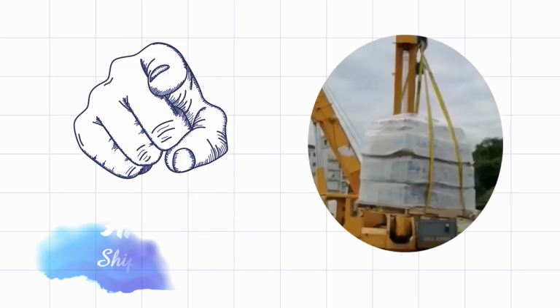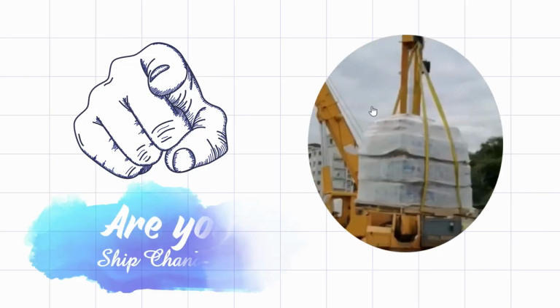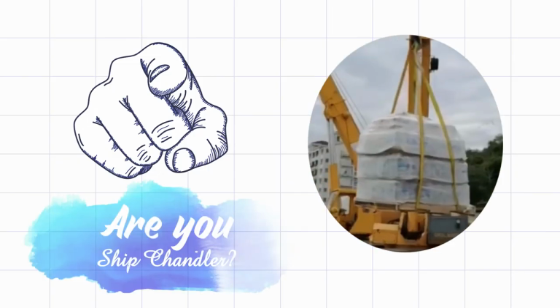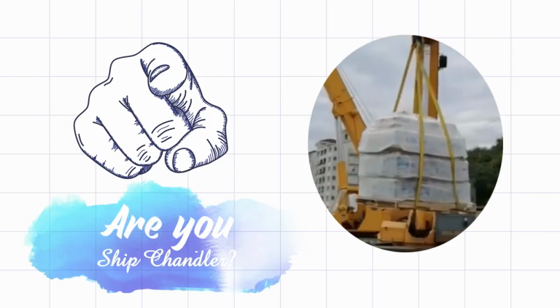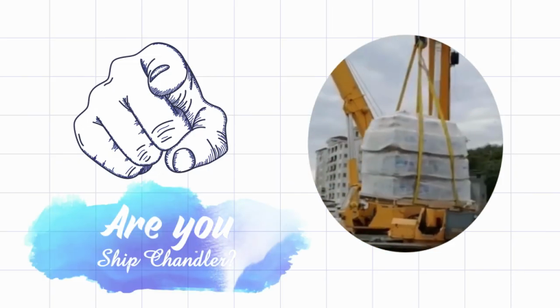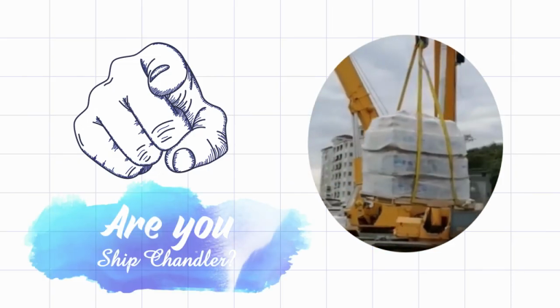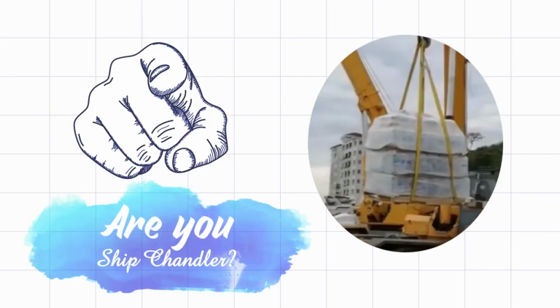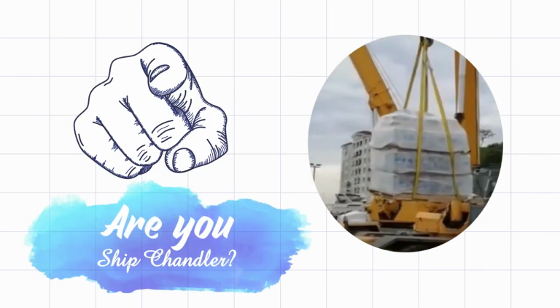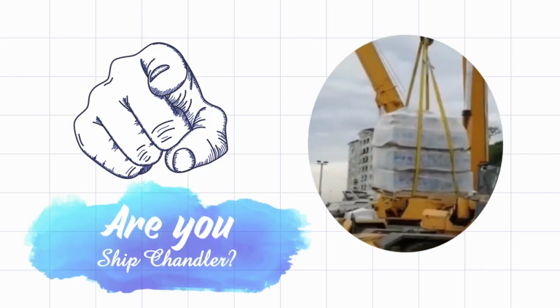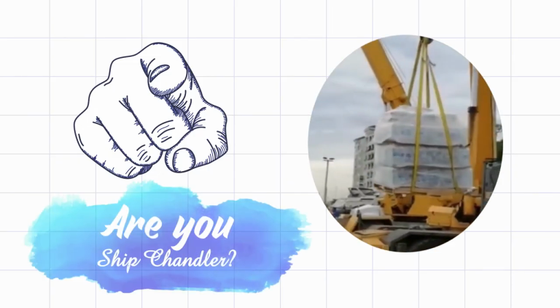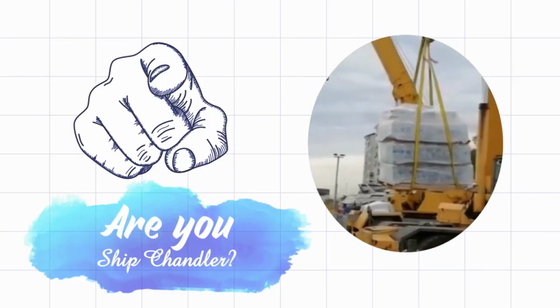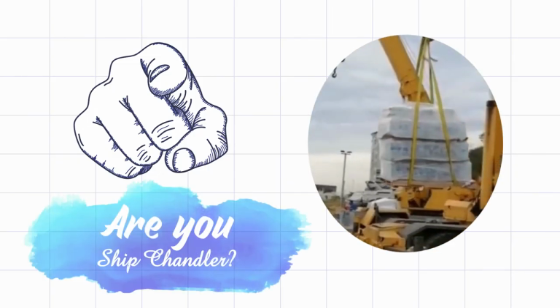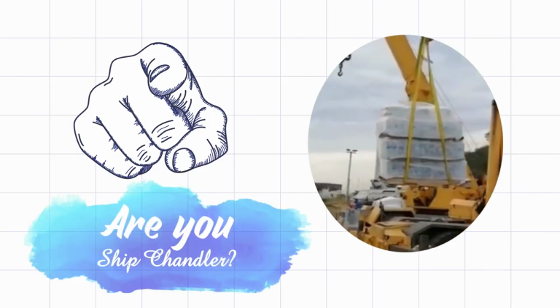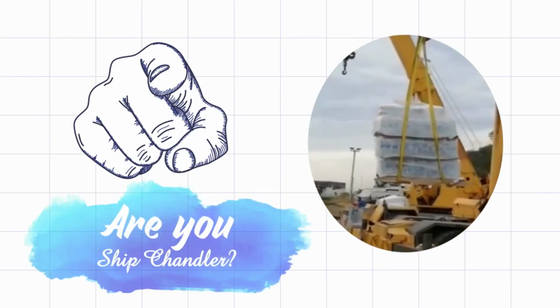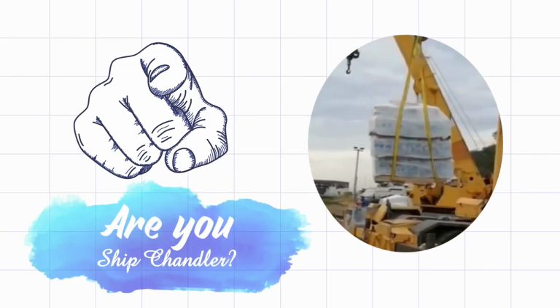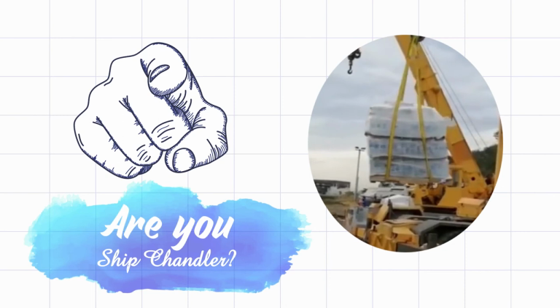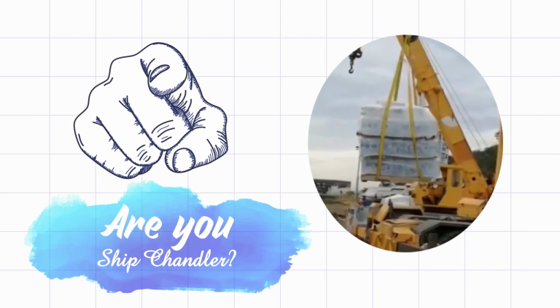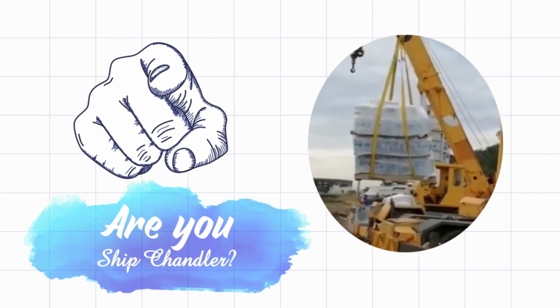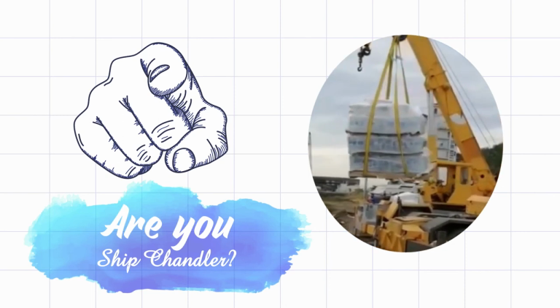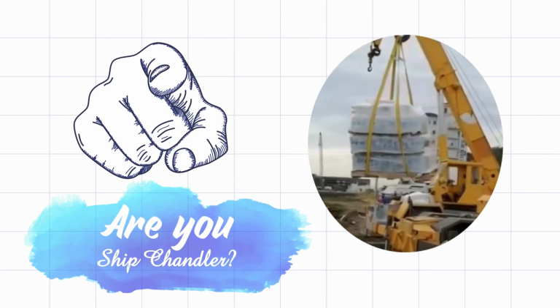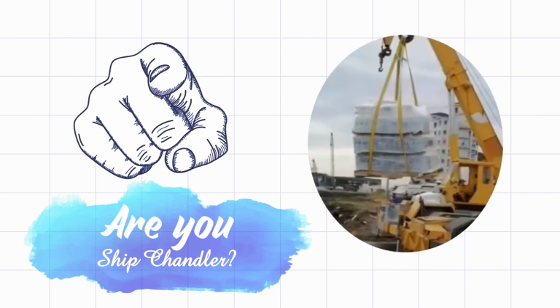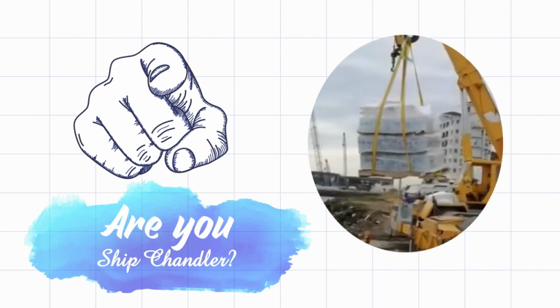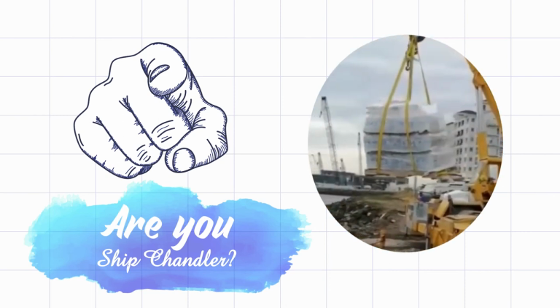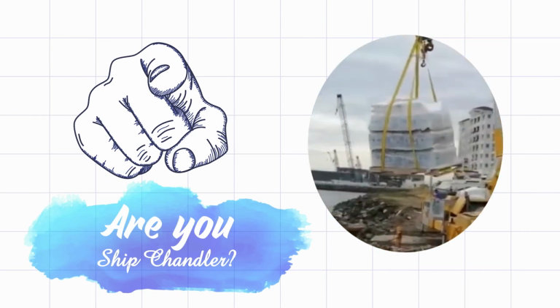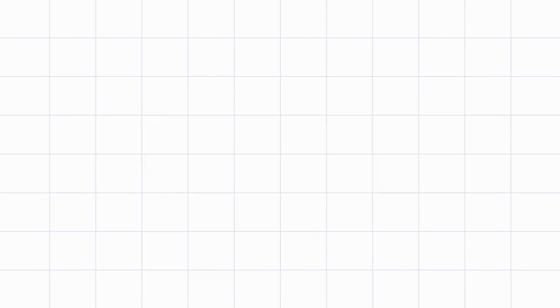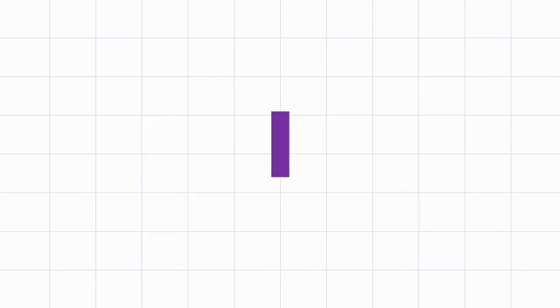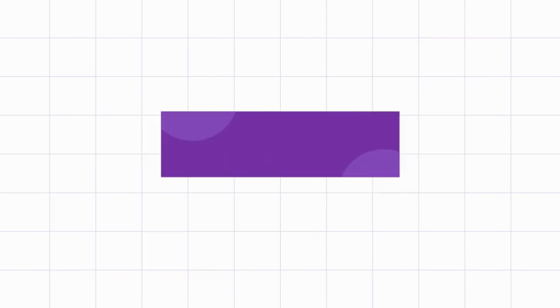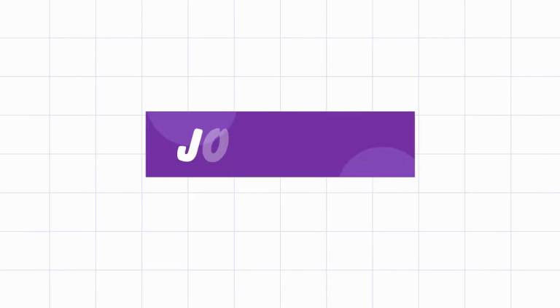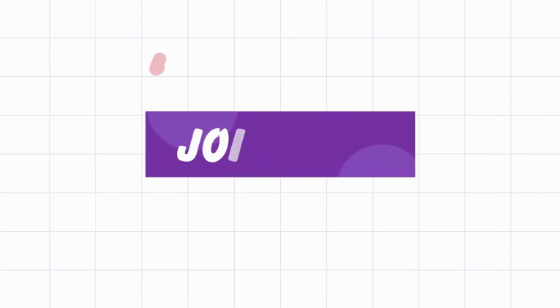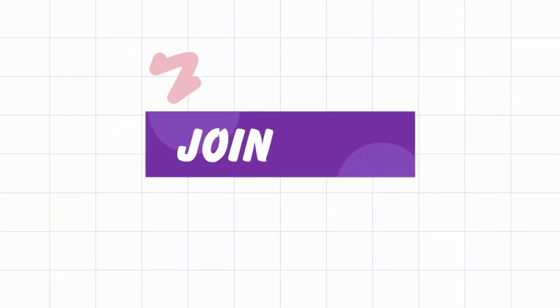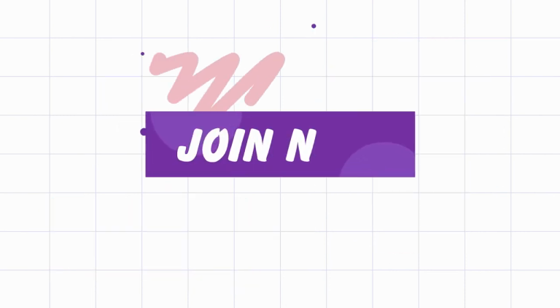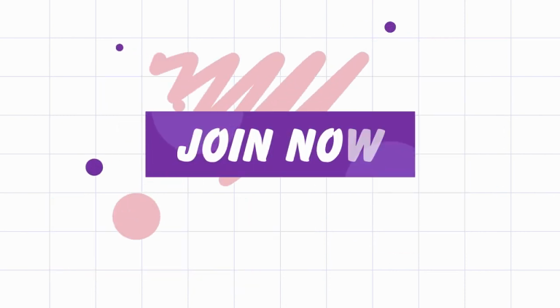Use ship chandler Rooseway as the best platform to represent your company. Join now.